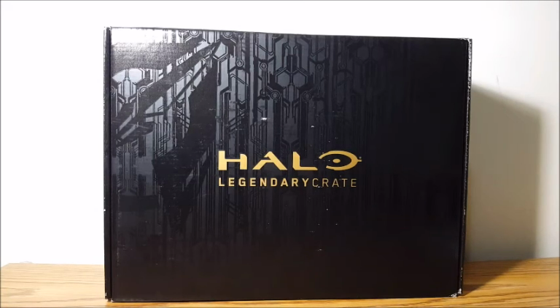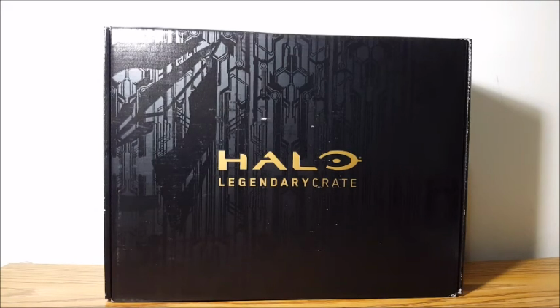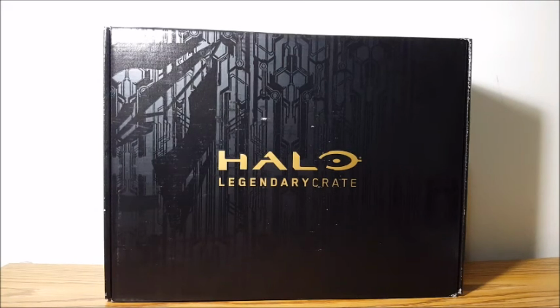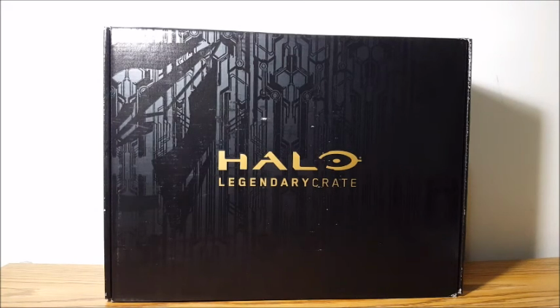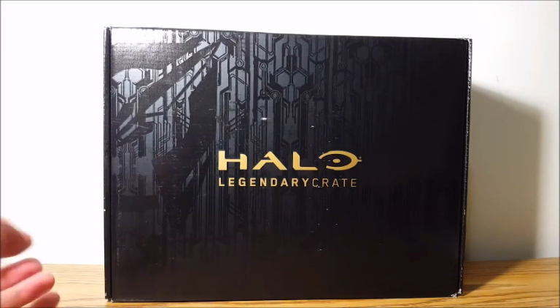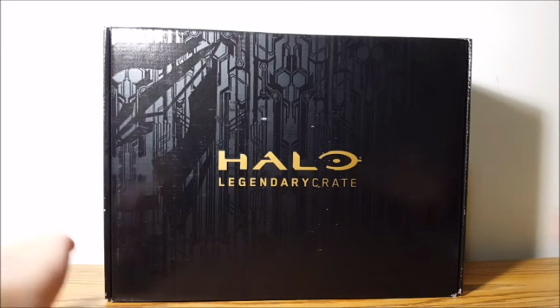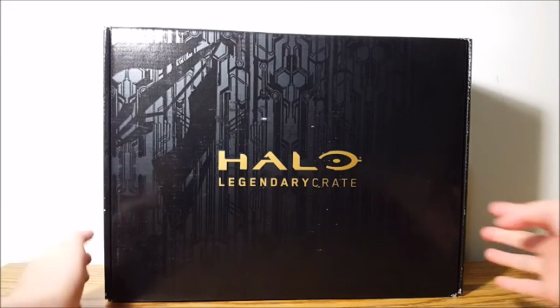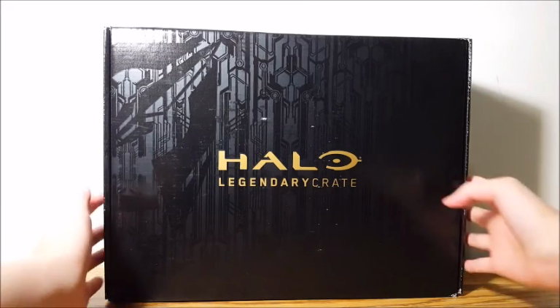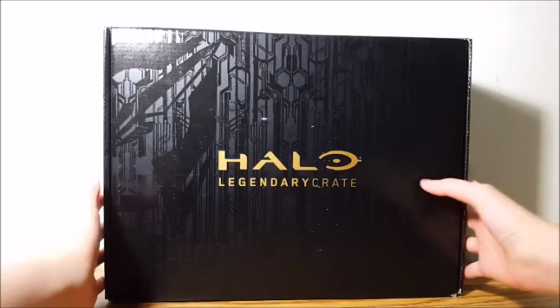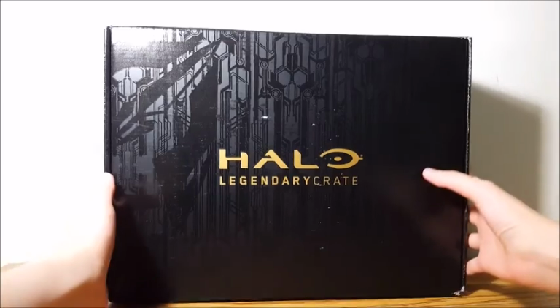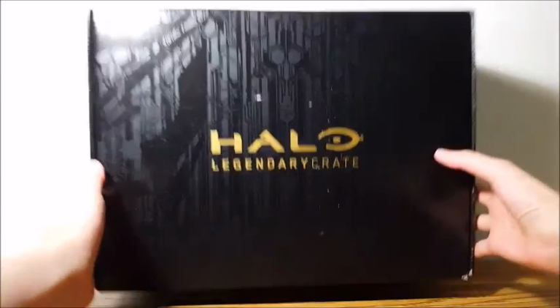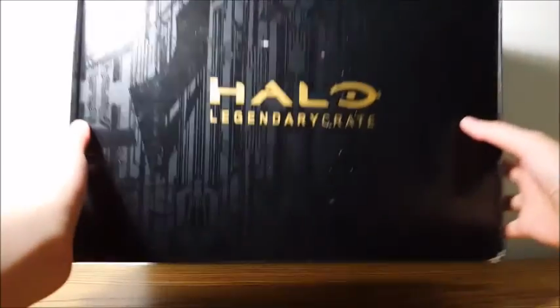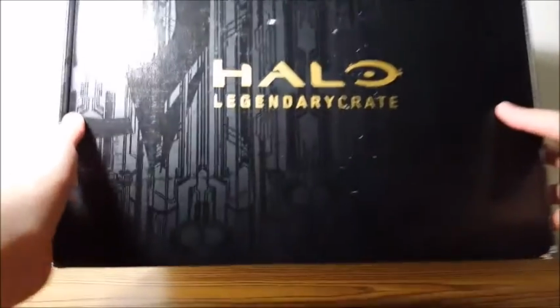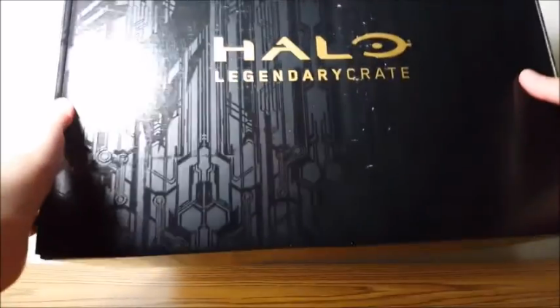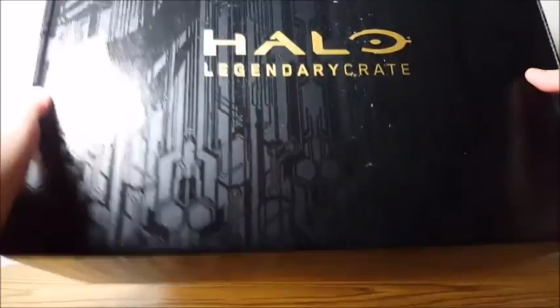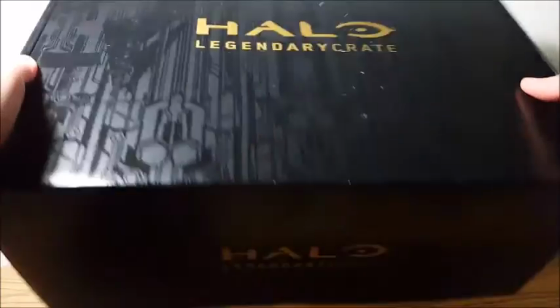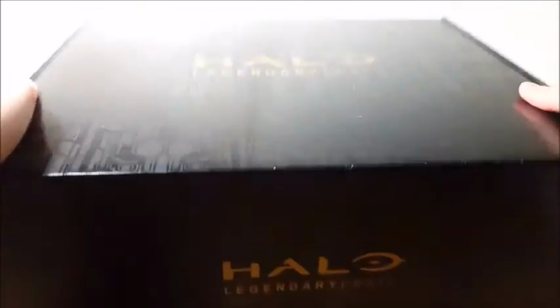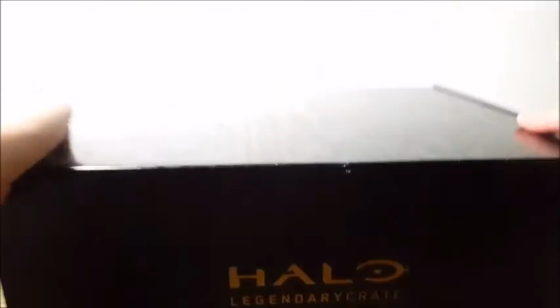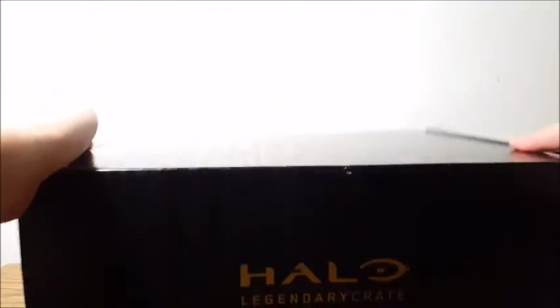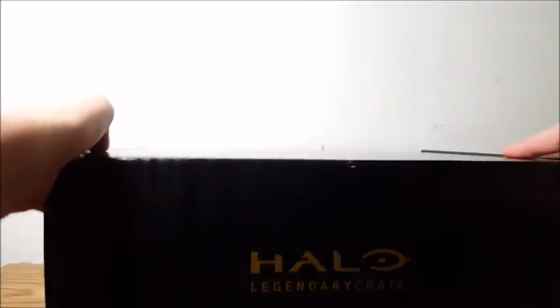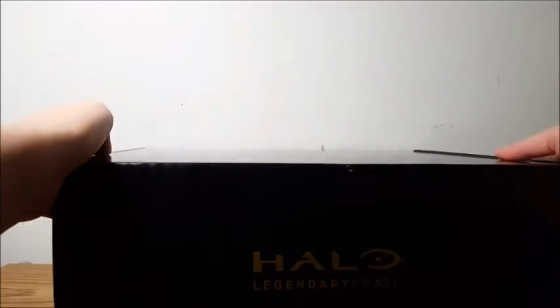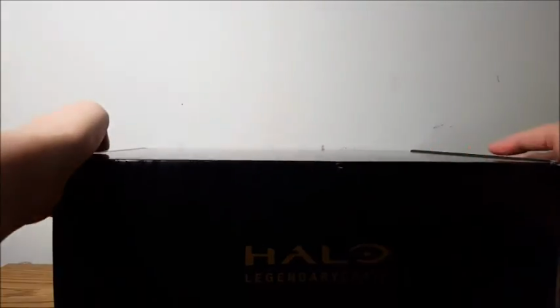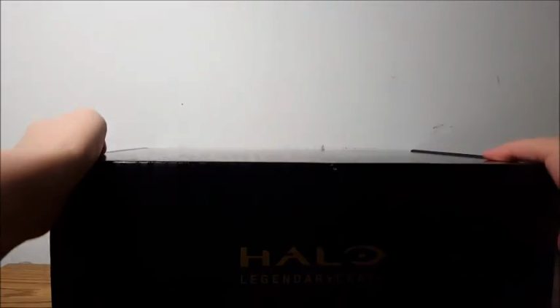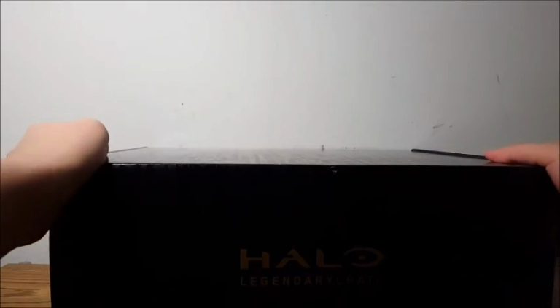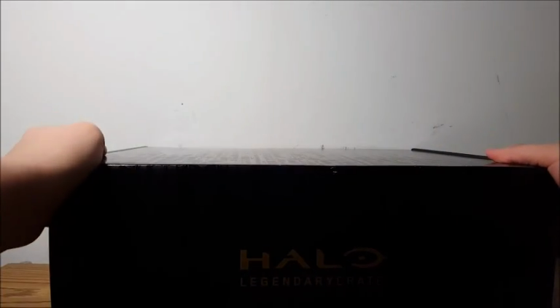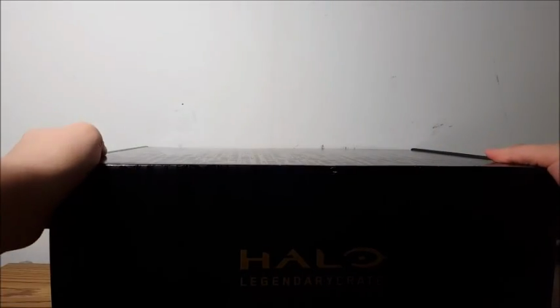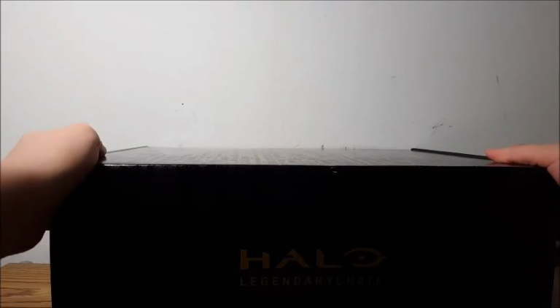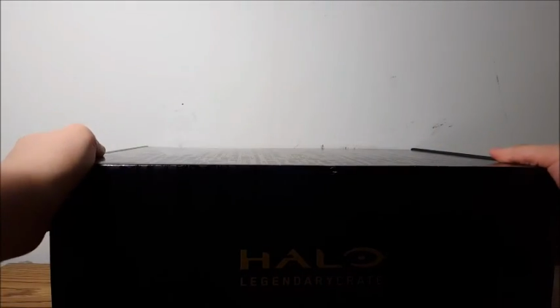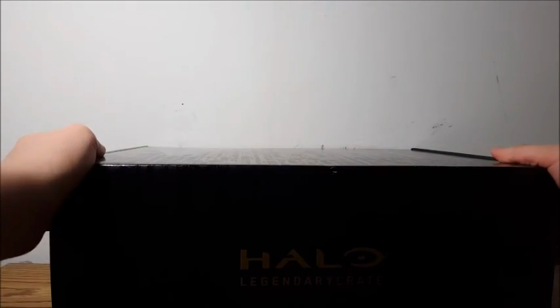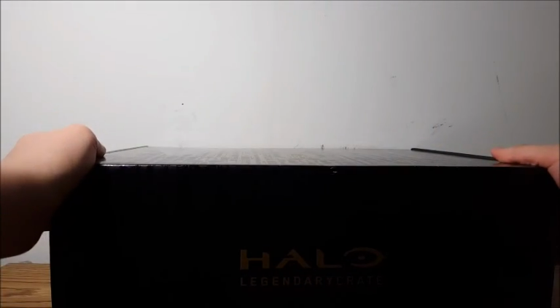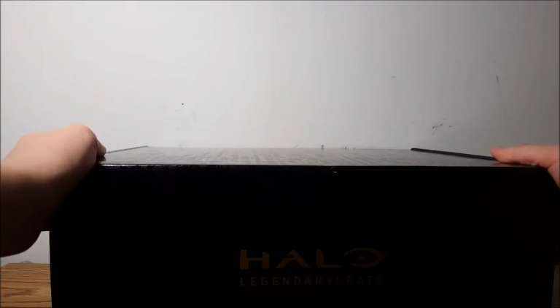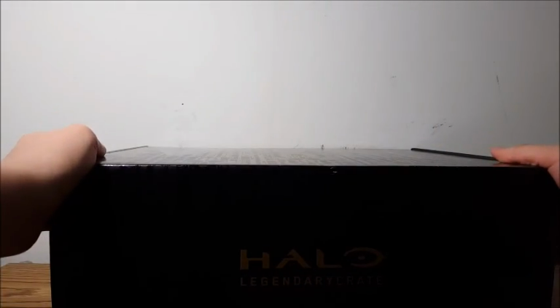This is a special box from Loot Crate, and it costs $39.99. I think this is the Nei Mu box.